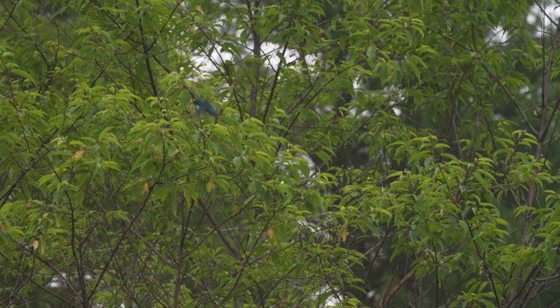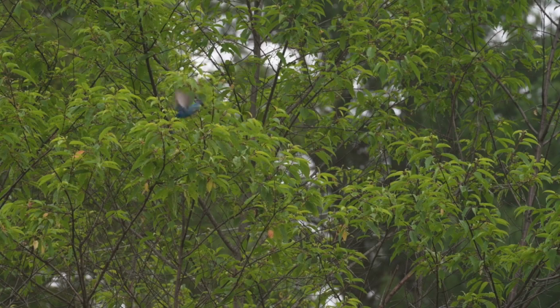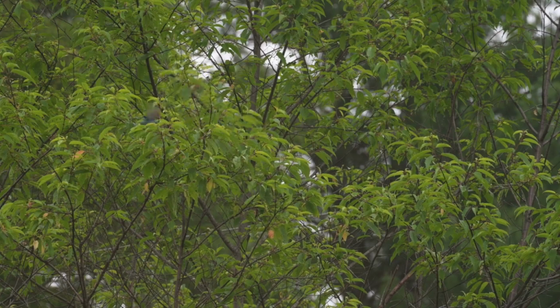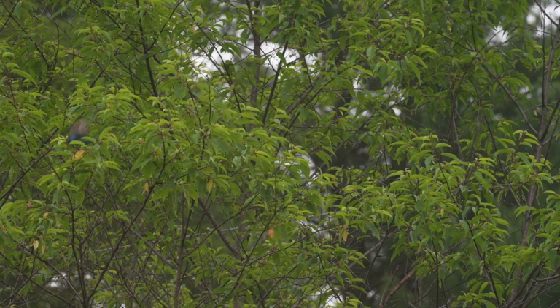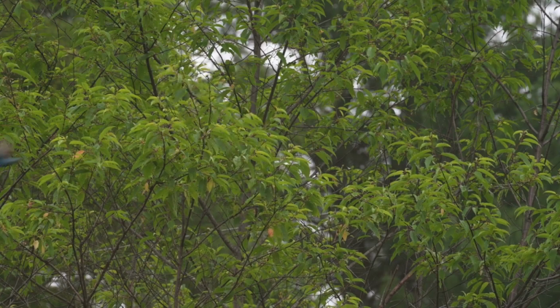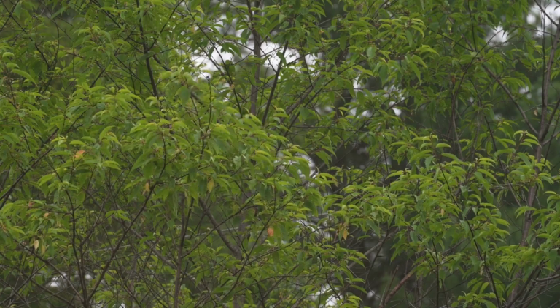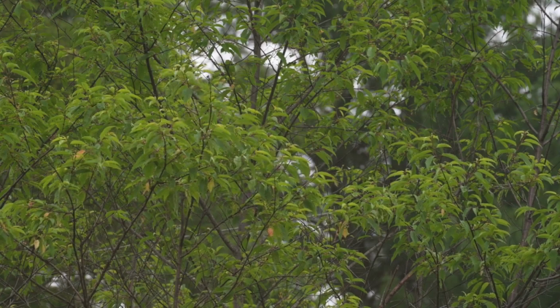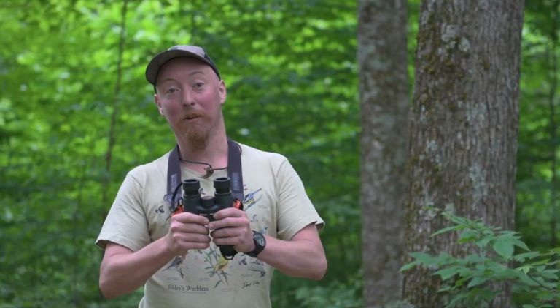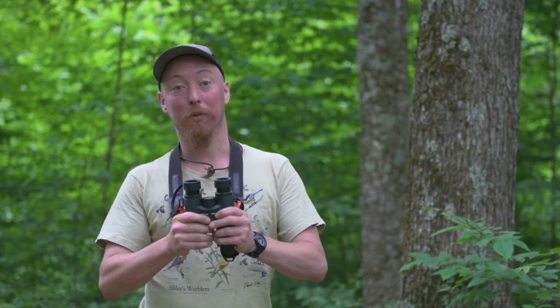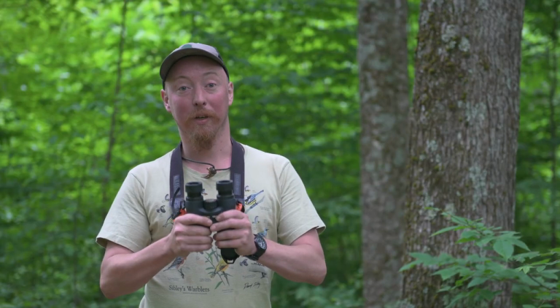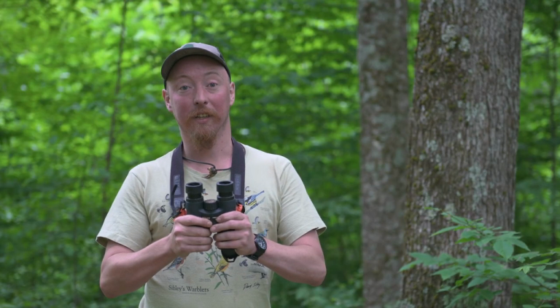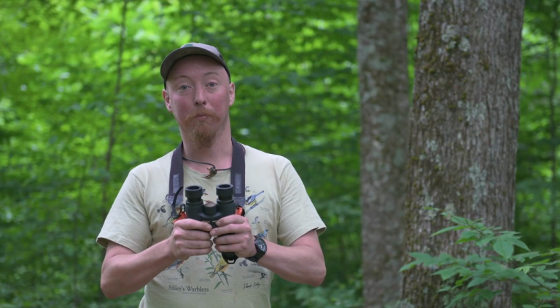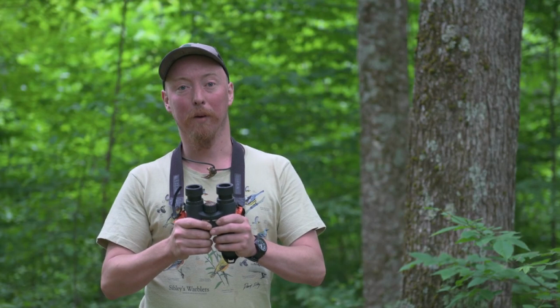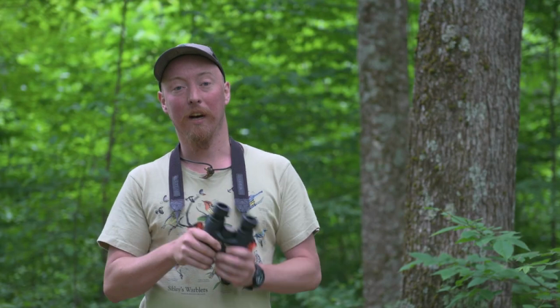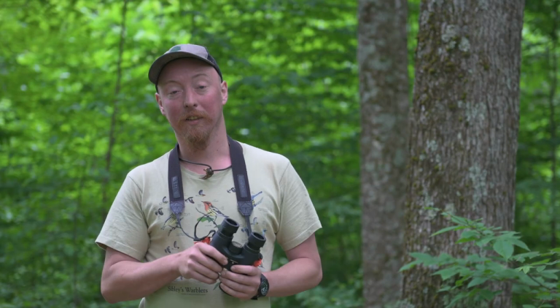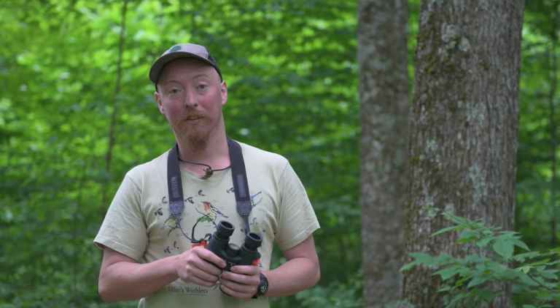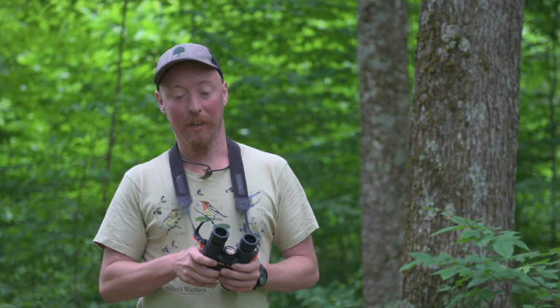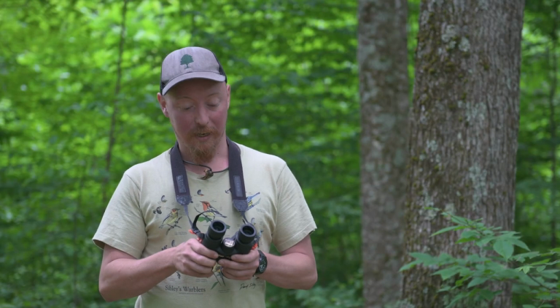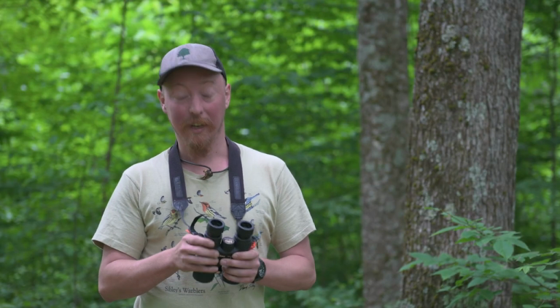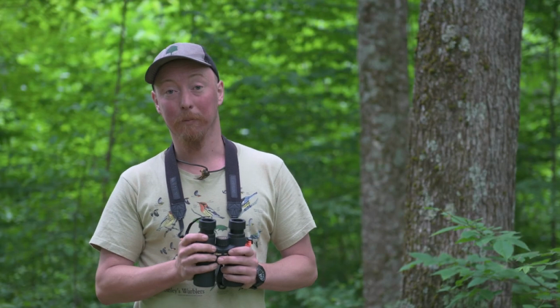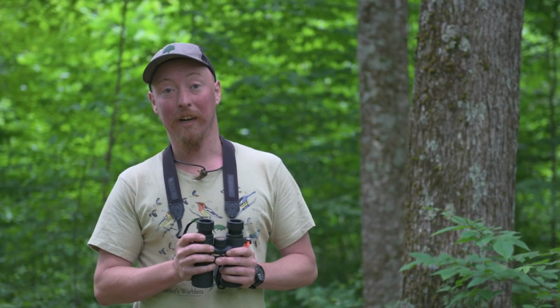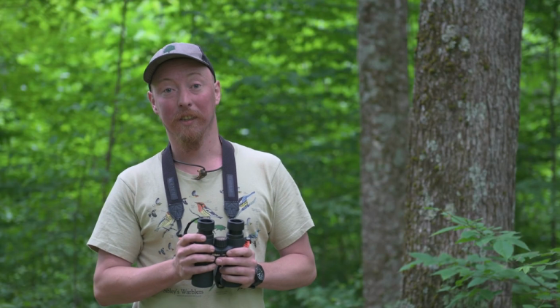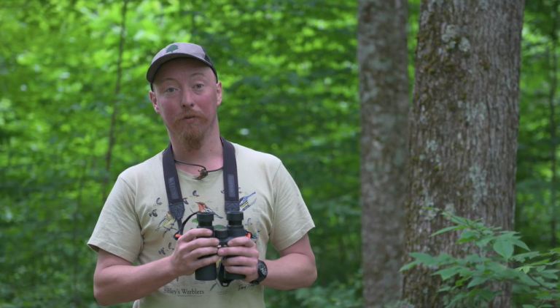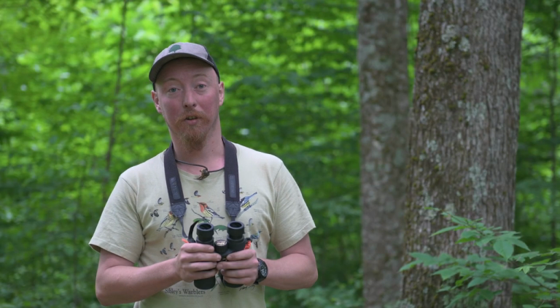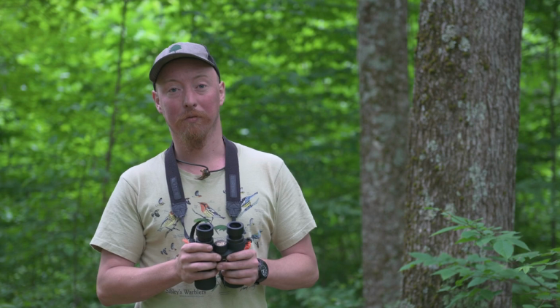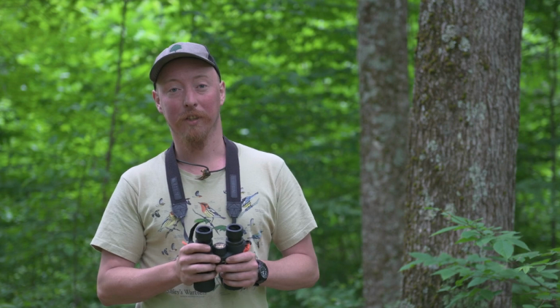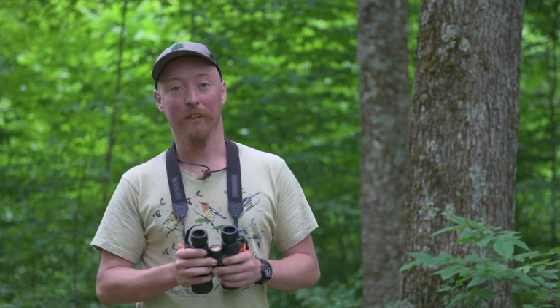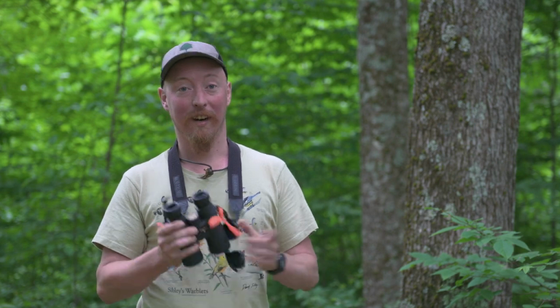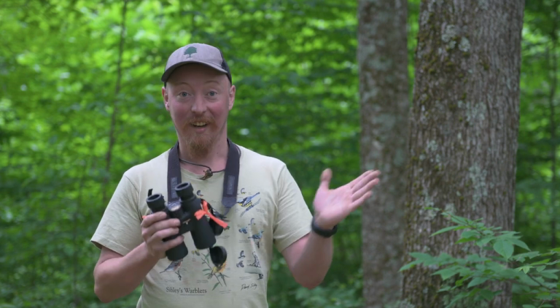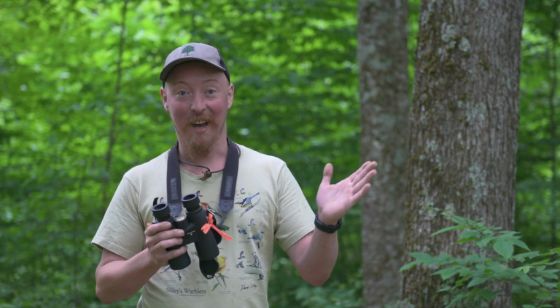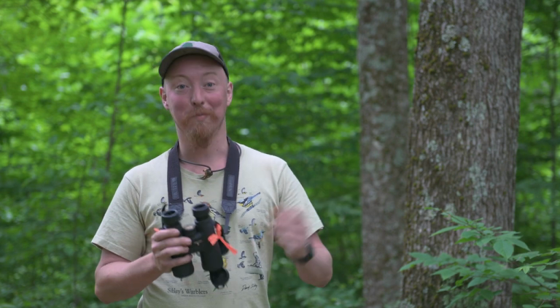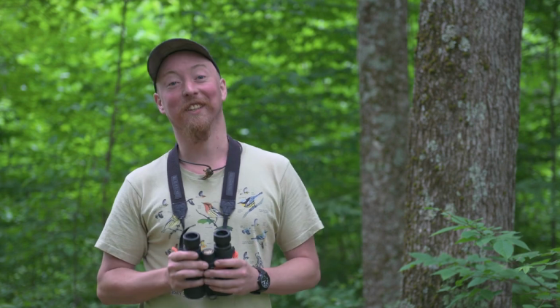I hope this video helps you out with picking a new pair of binoculars and getting them dialed in for your own vision. Happy birding!